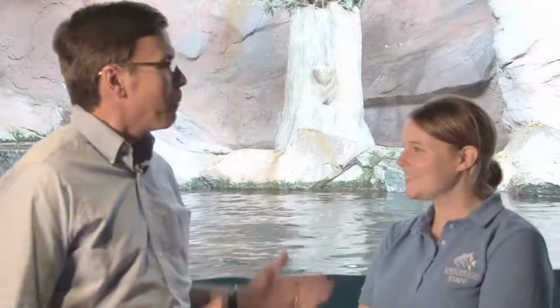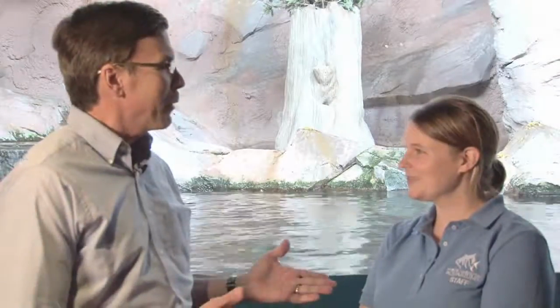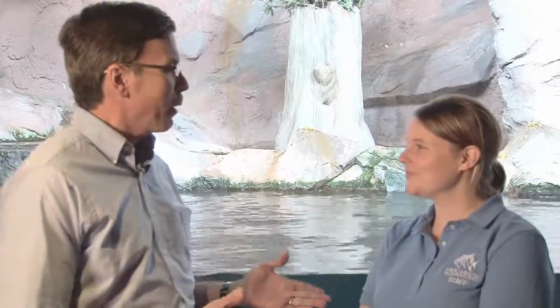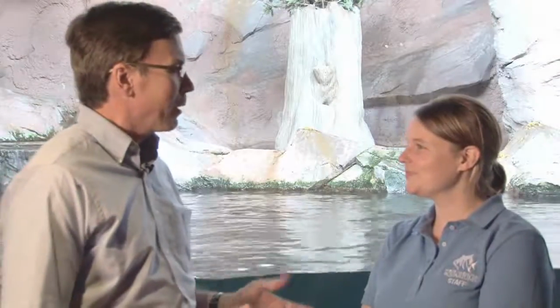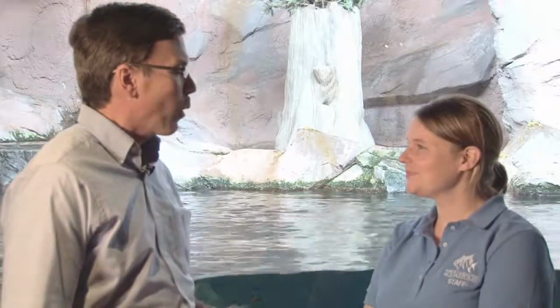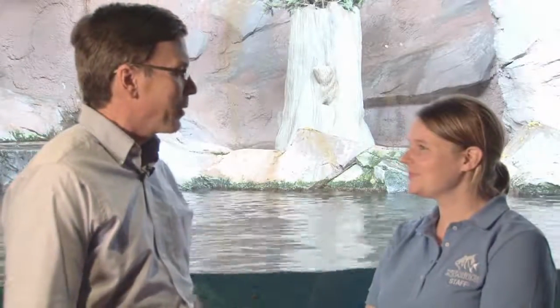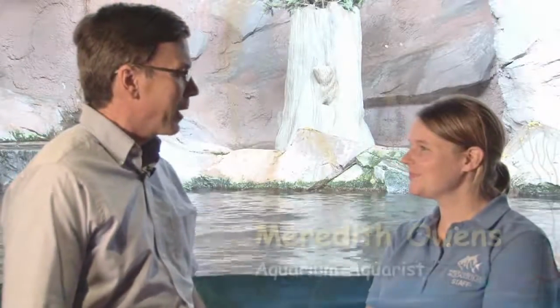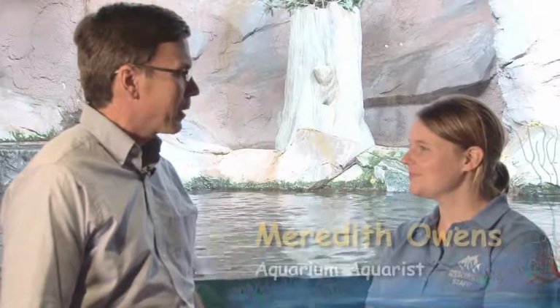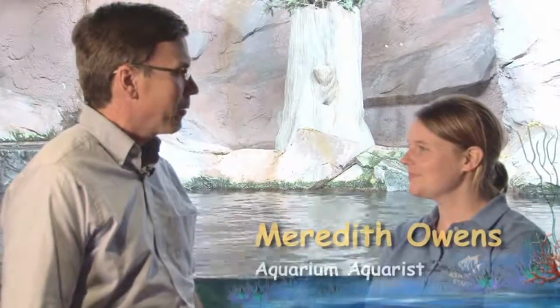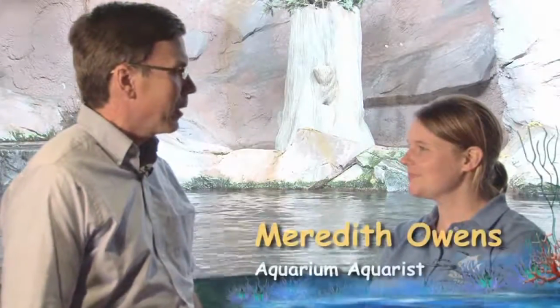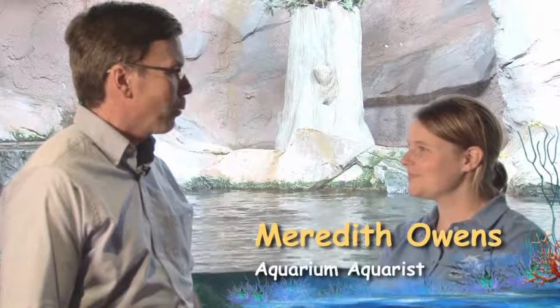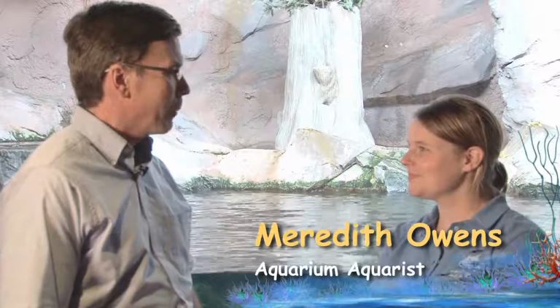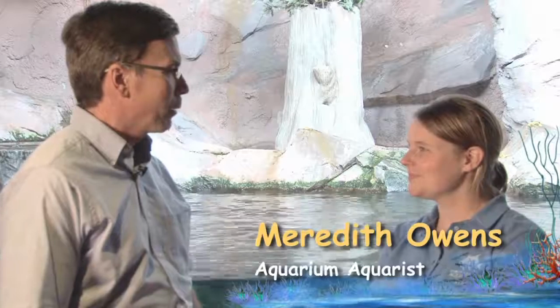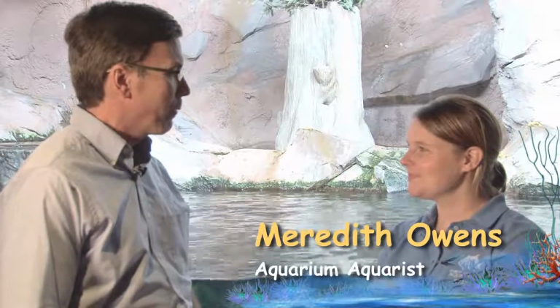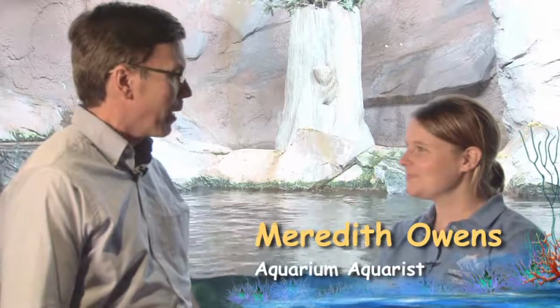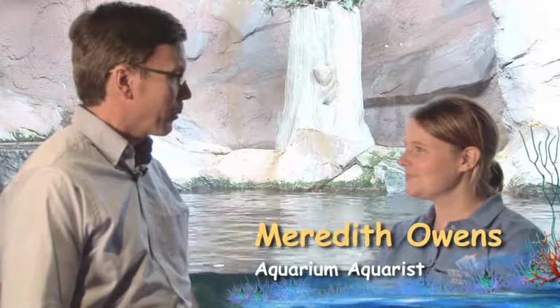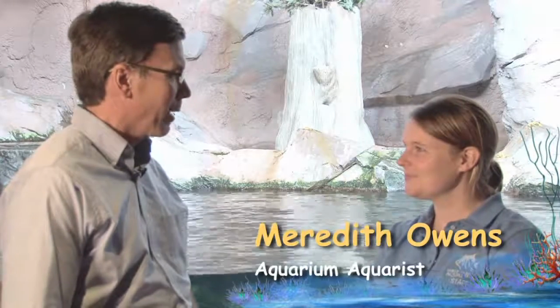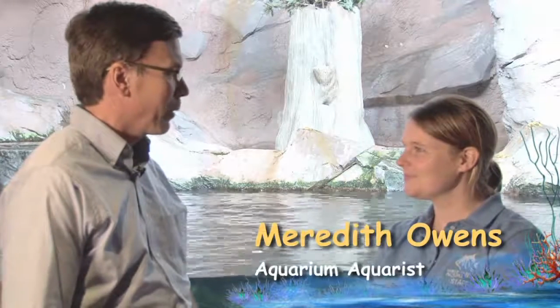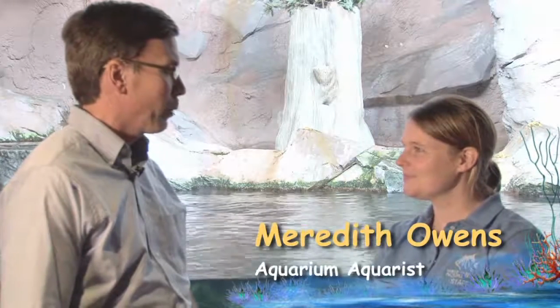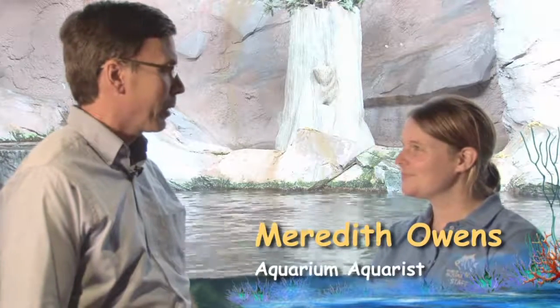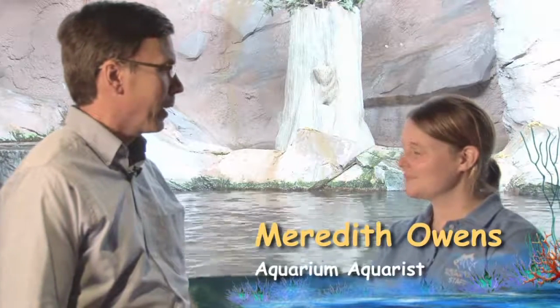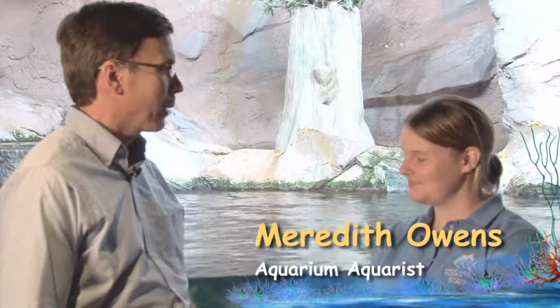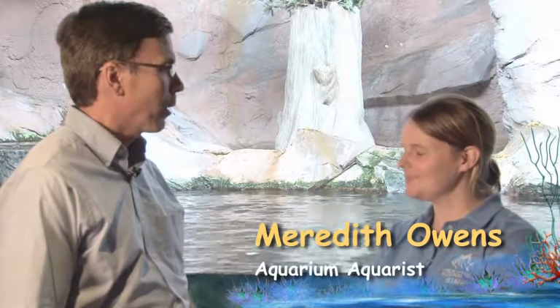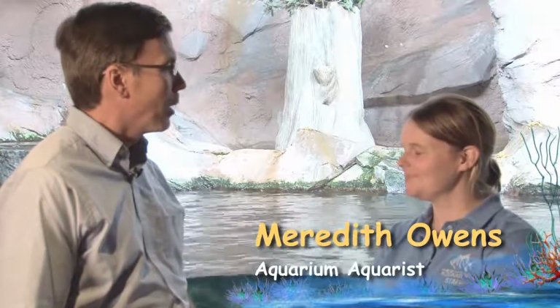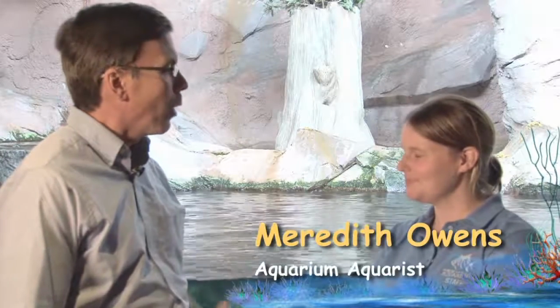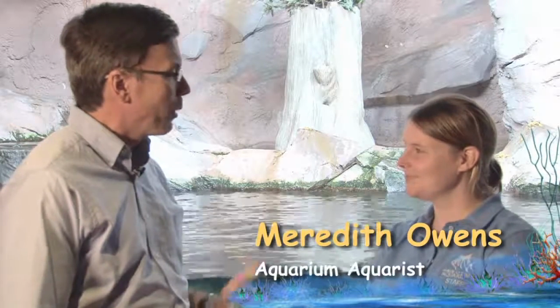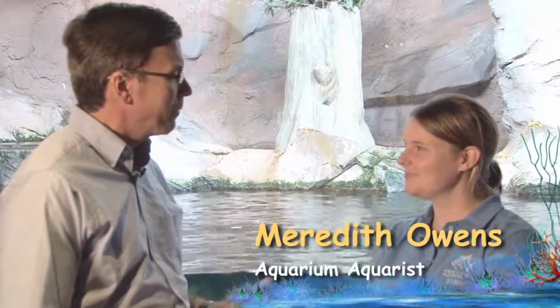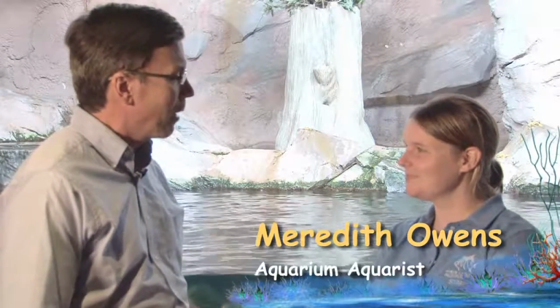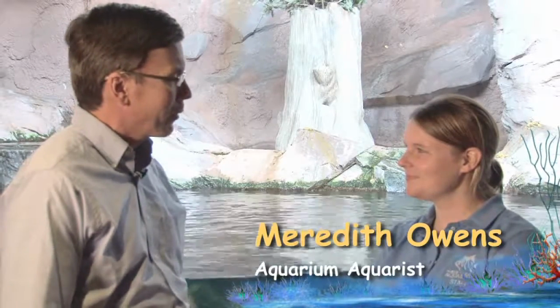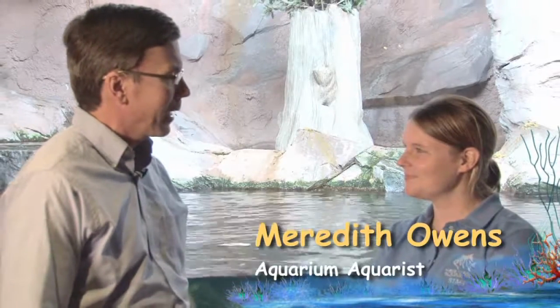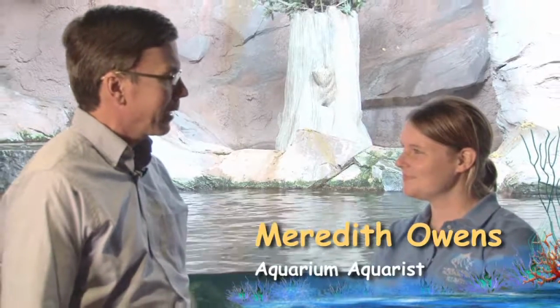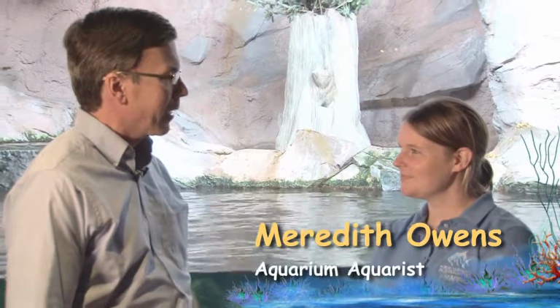Merritt is one of the aquarists that takes care of the North American River otters here at the North Carolina Aquarium. What's involved in their daily care?